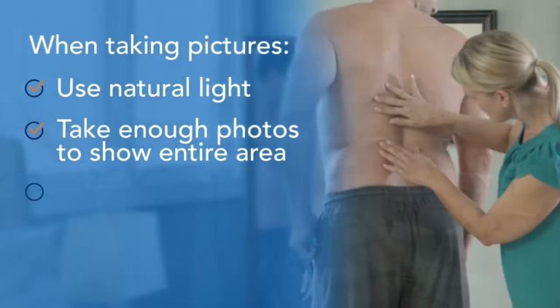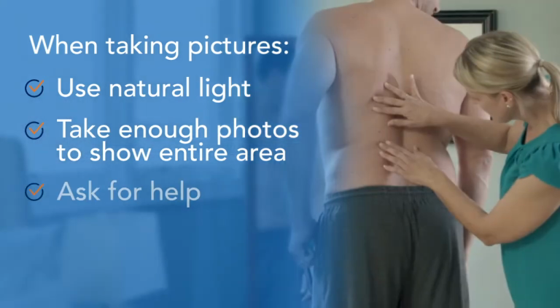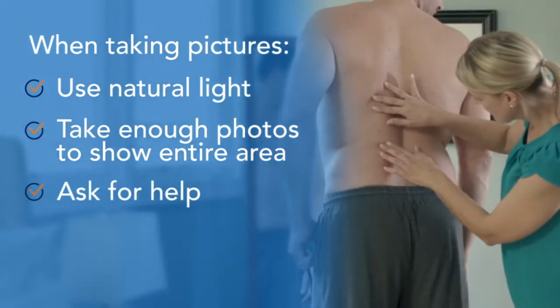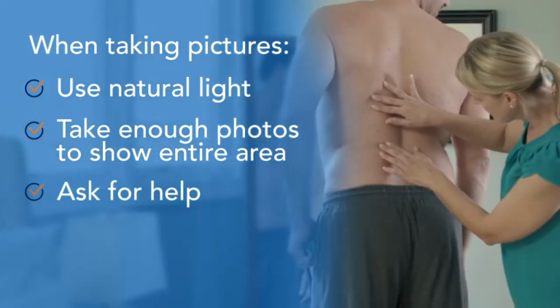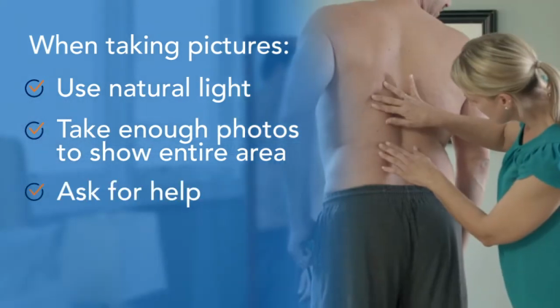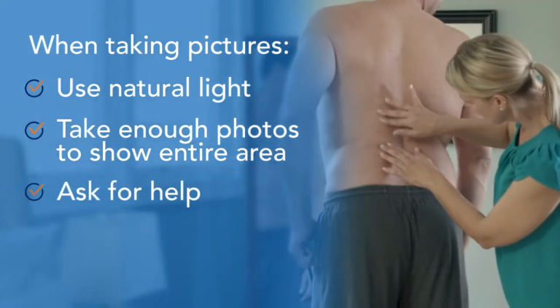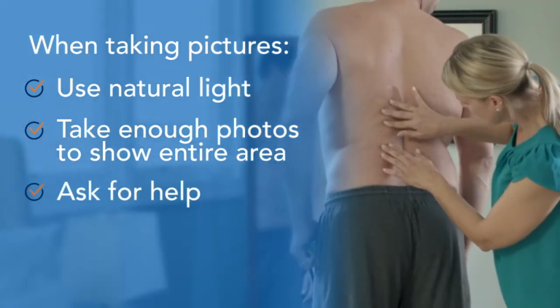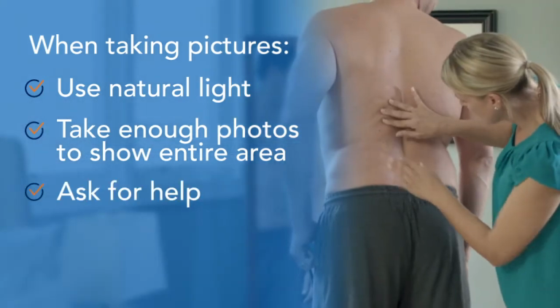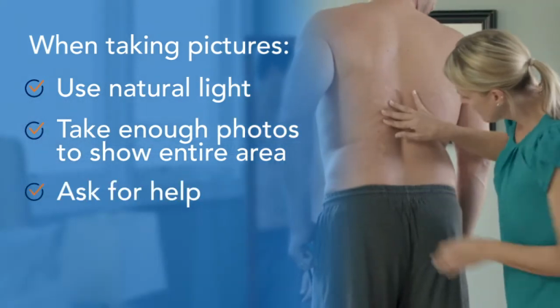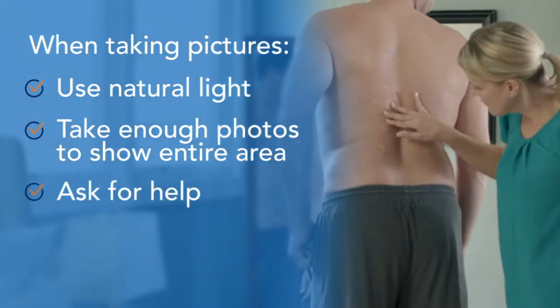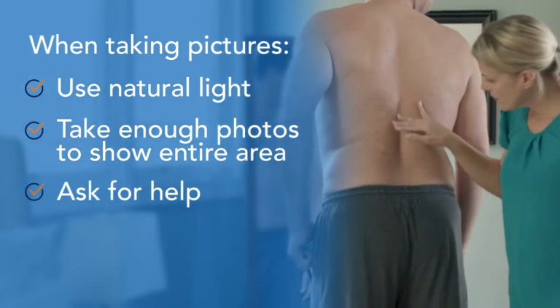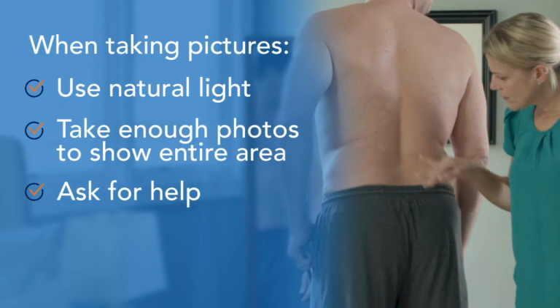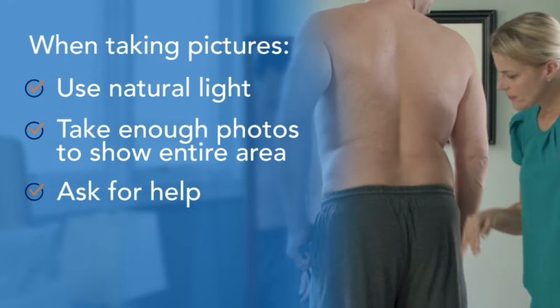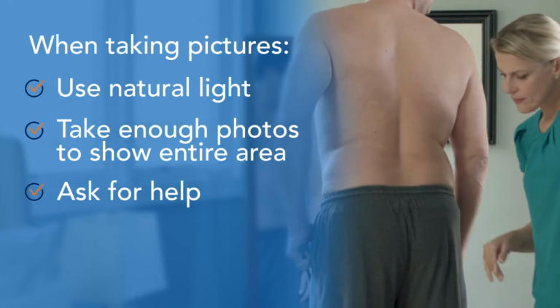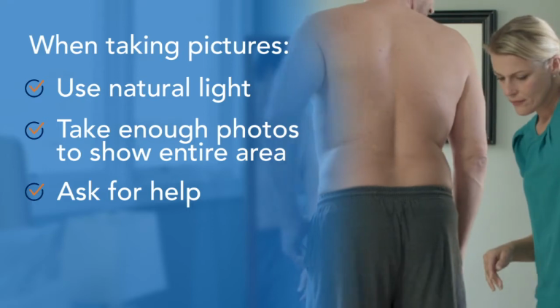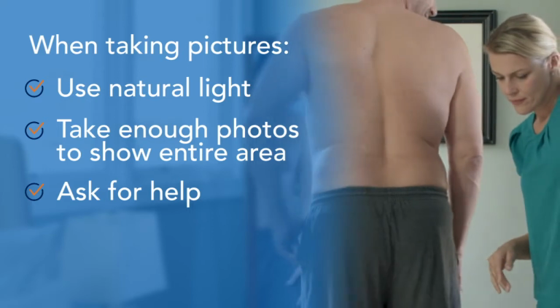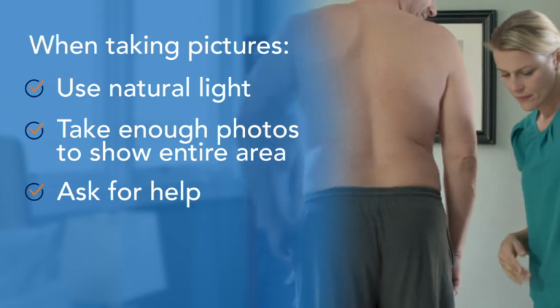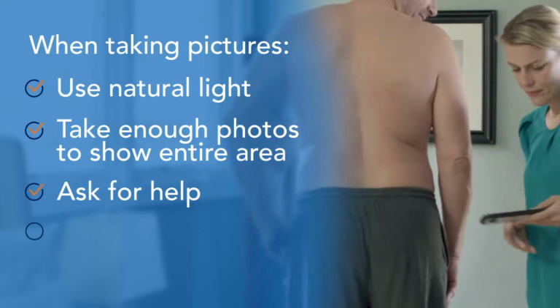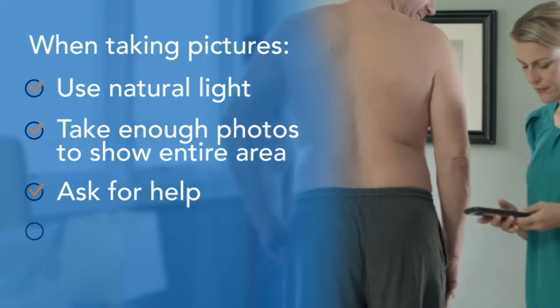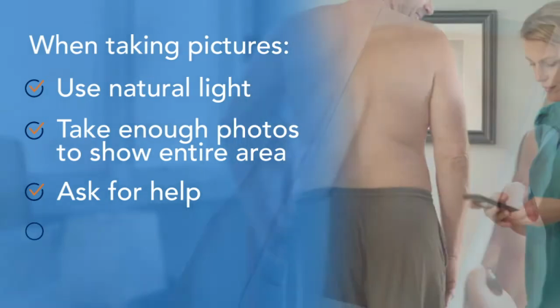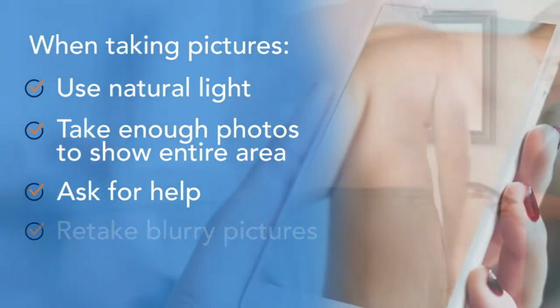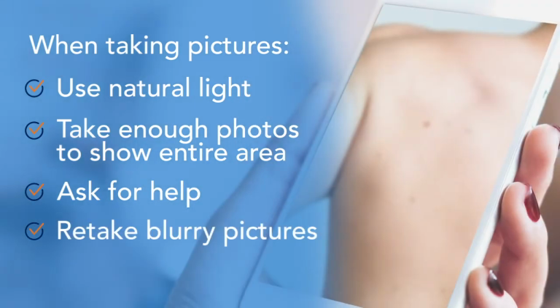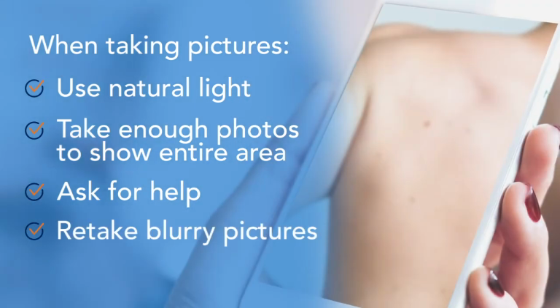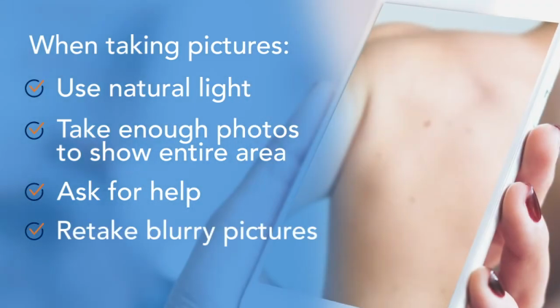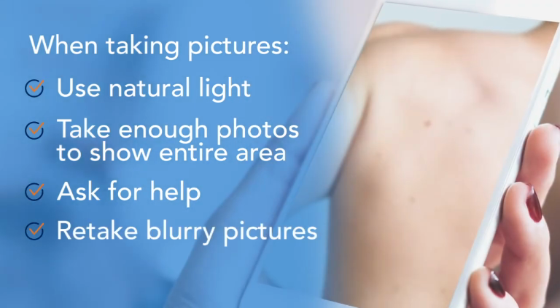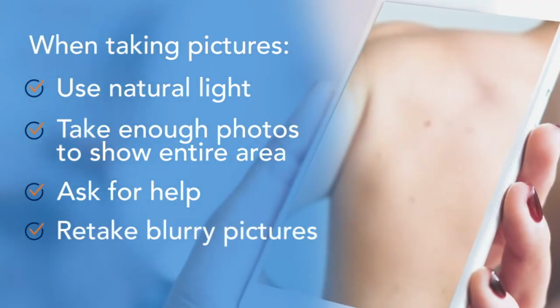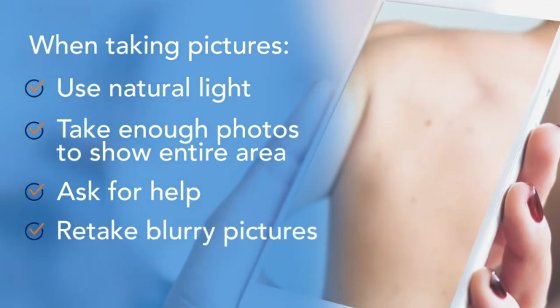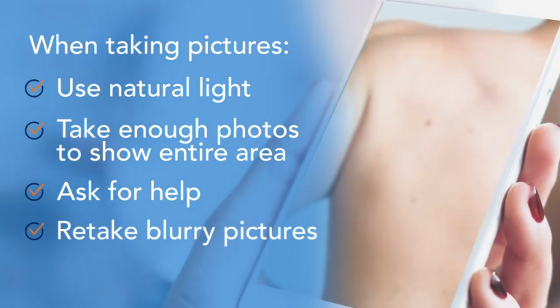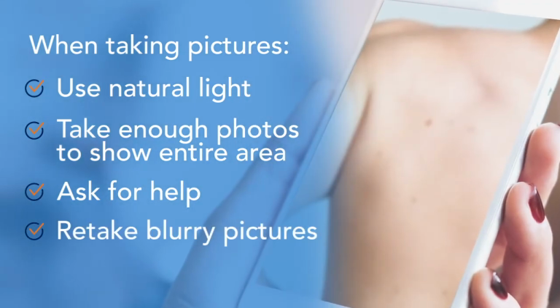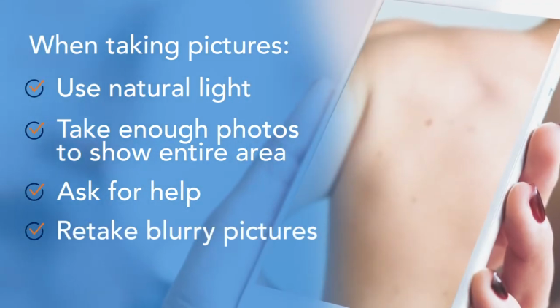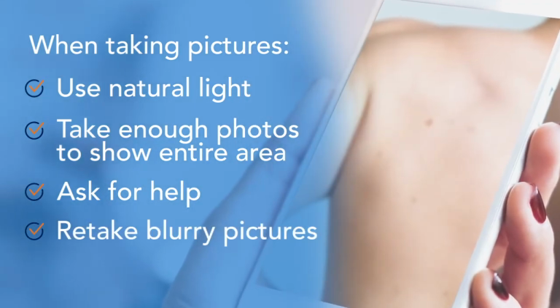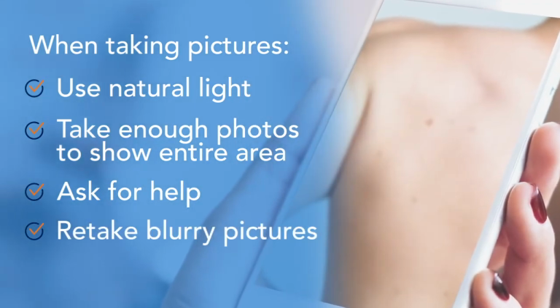Don't be afraid to ask for help taking pictures of hard-to-reach spots like your back. Delete and retake any photos that come out blurry.